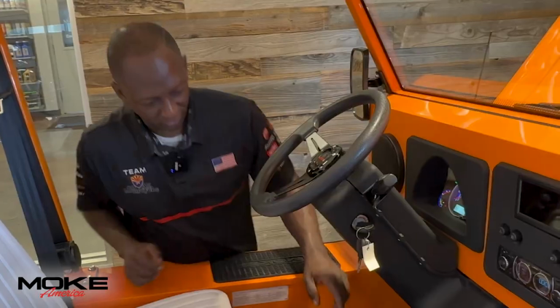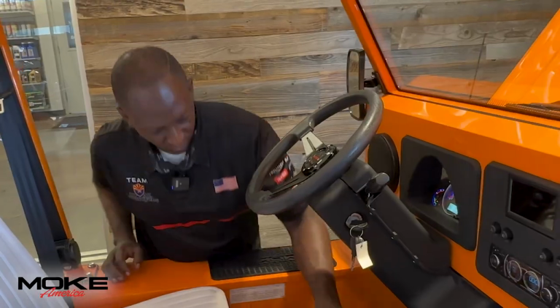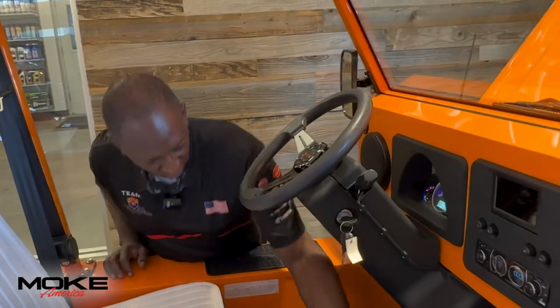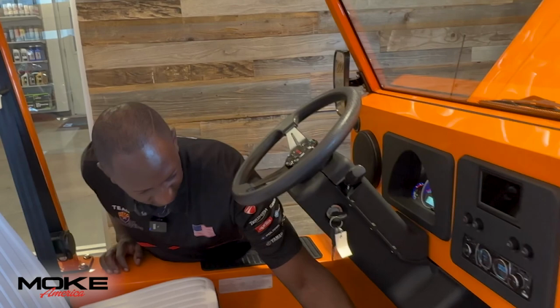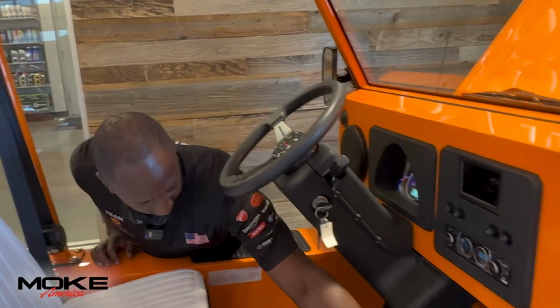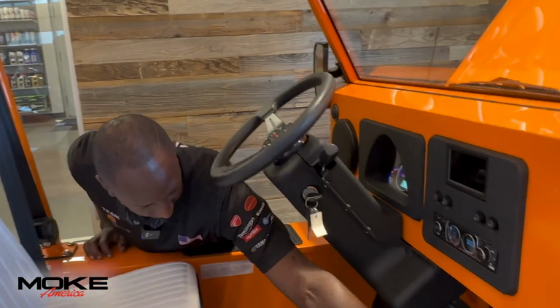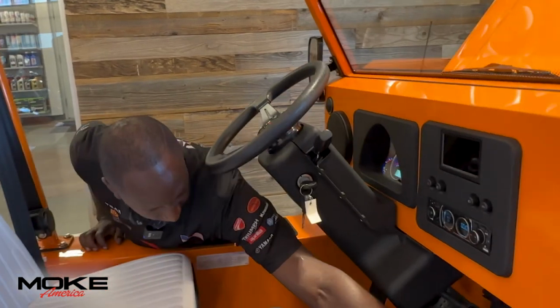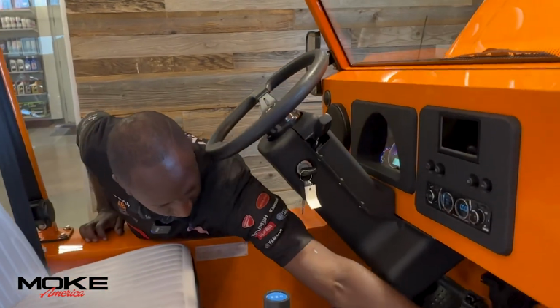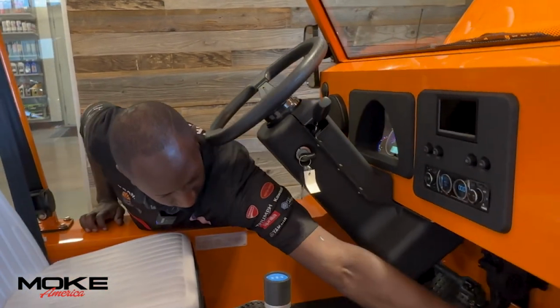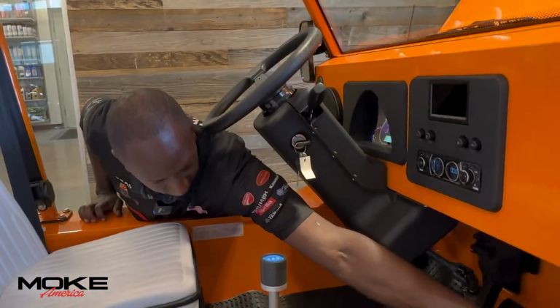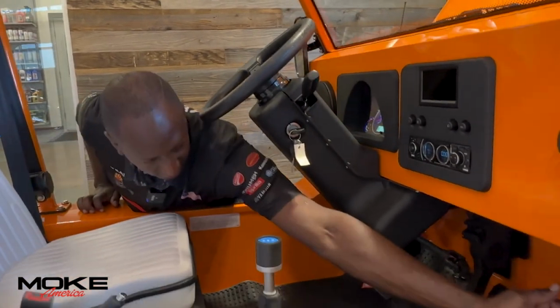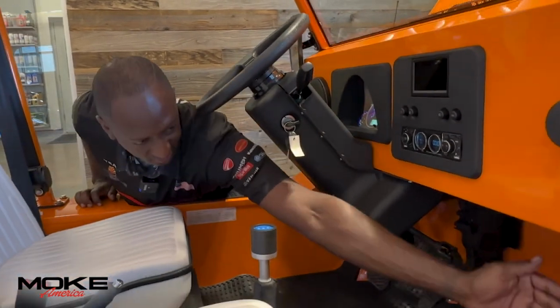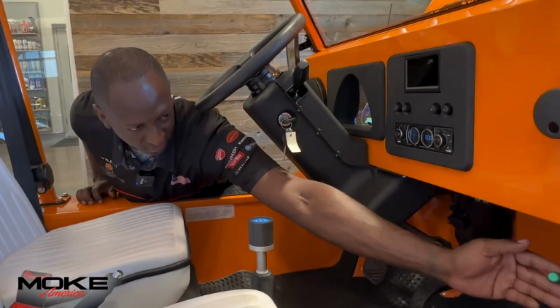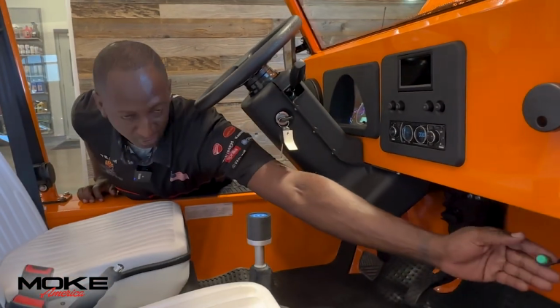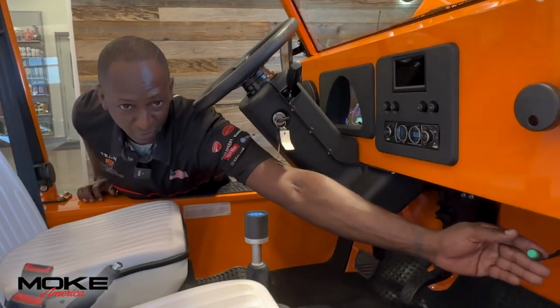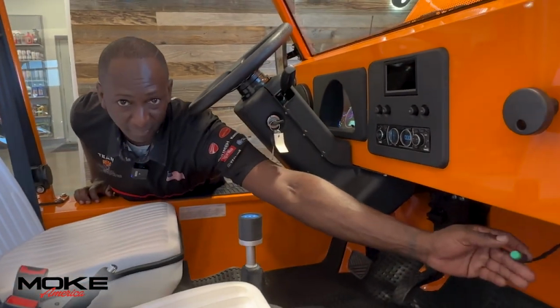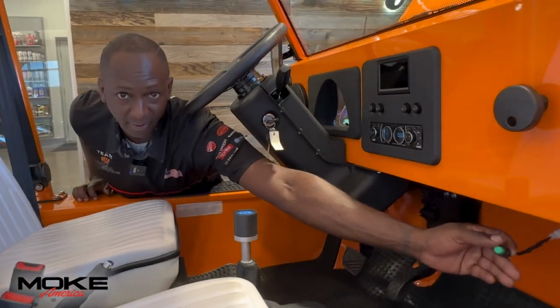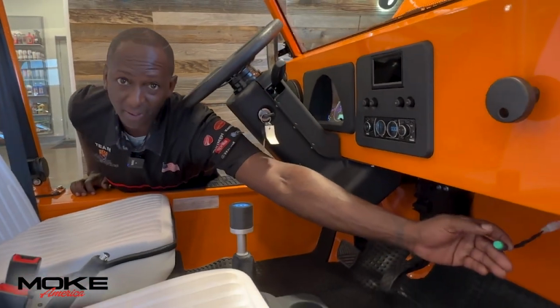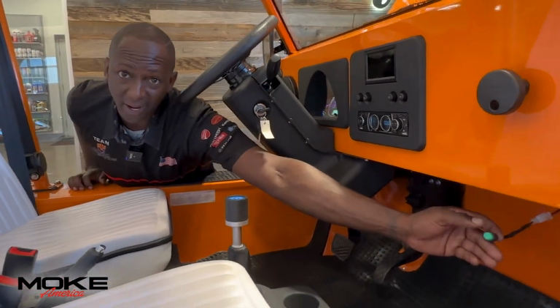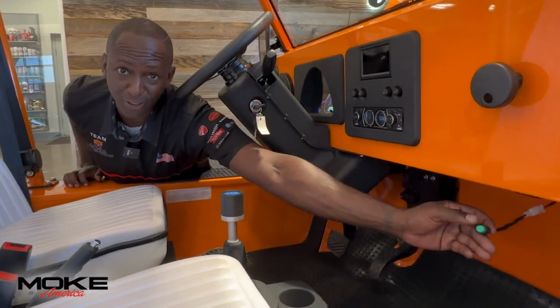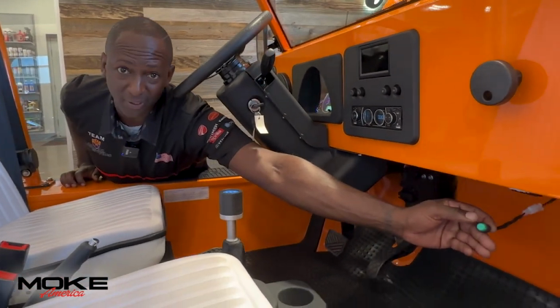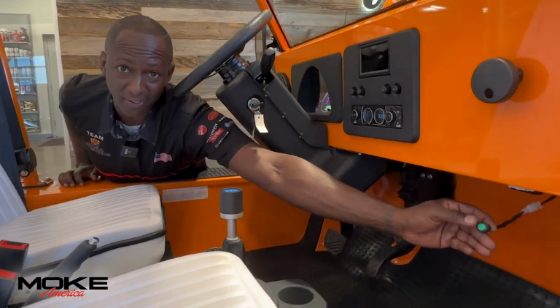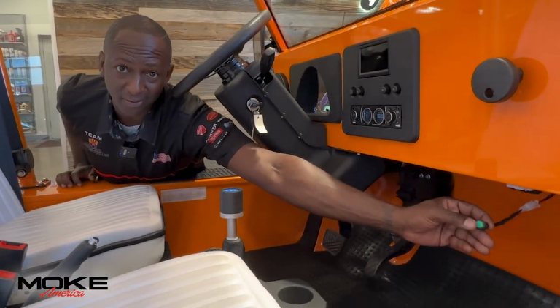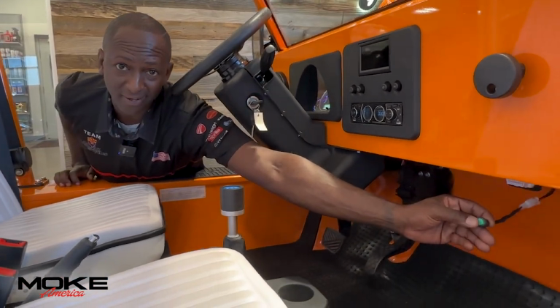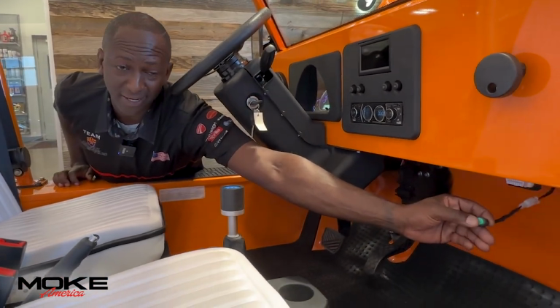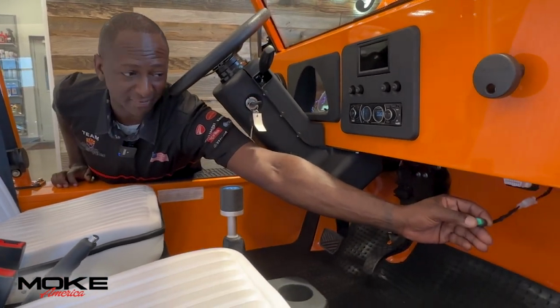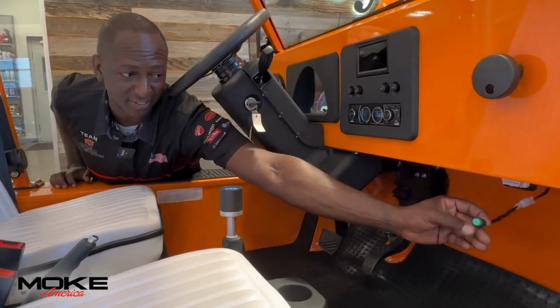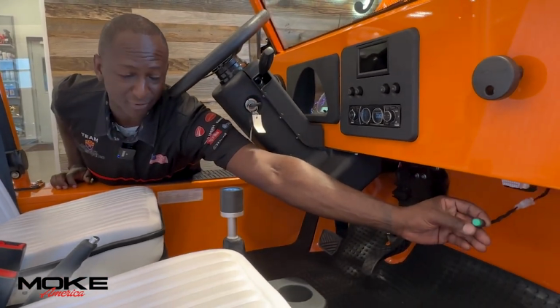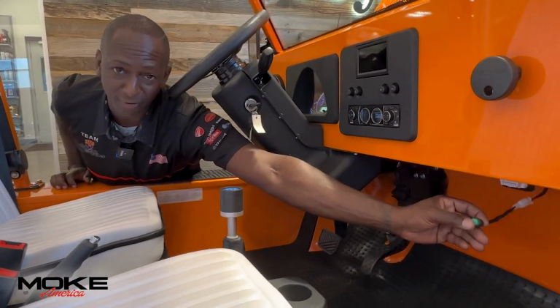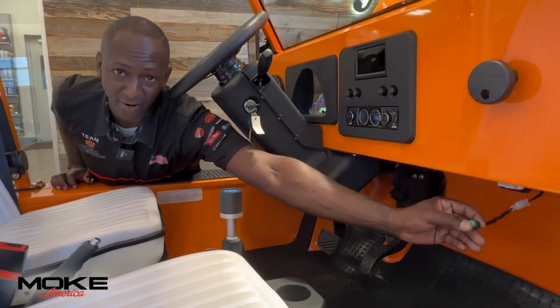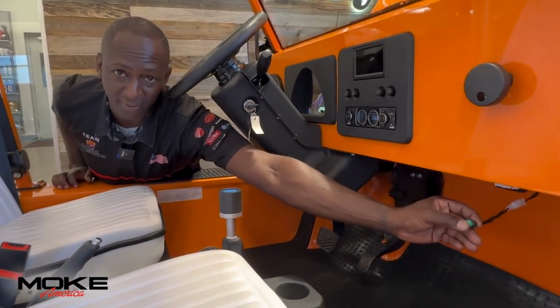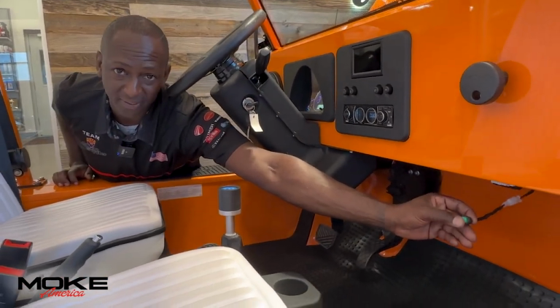If you want to look down here, this little green button actually activates the Ferrari noise.